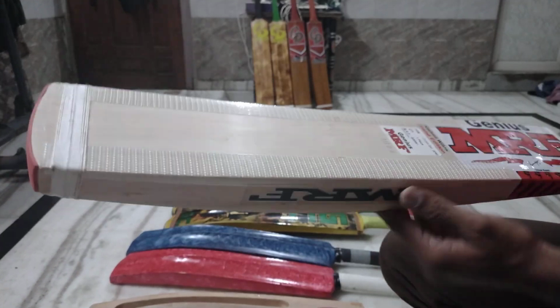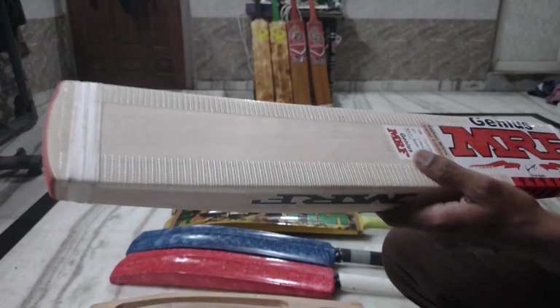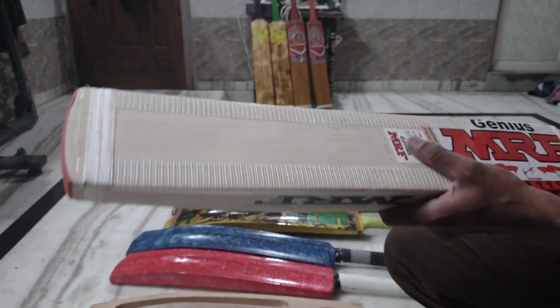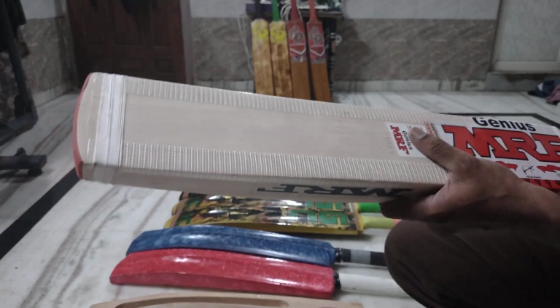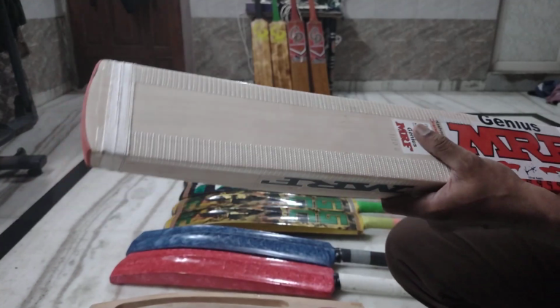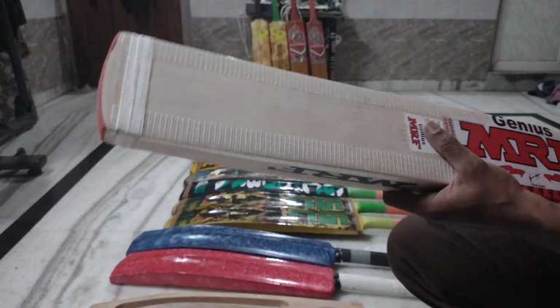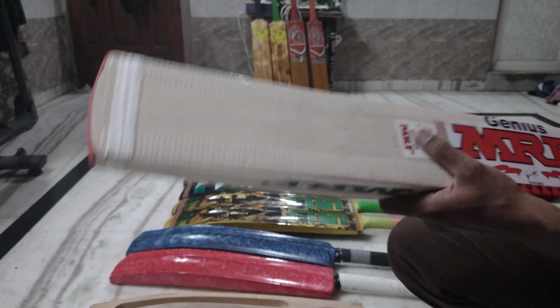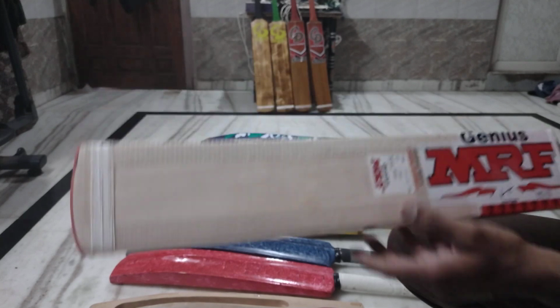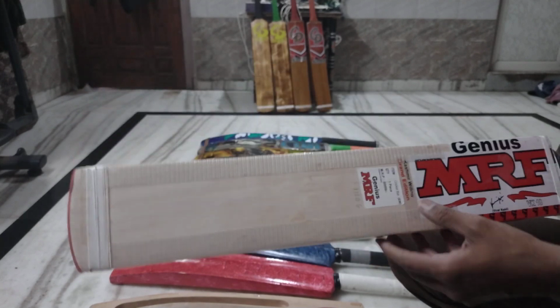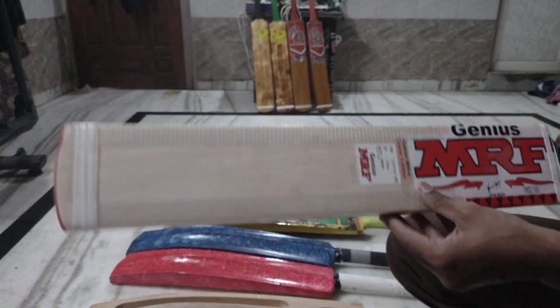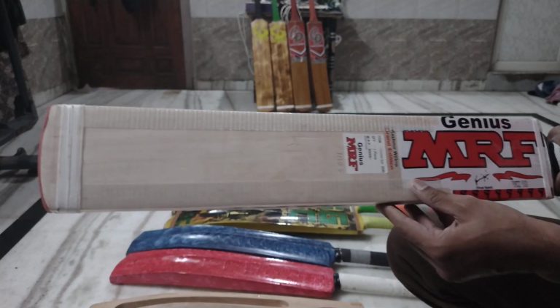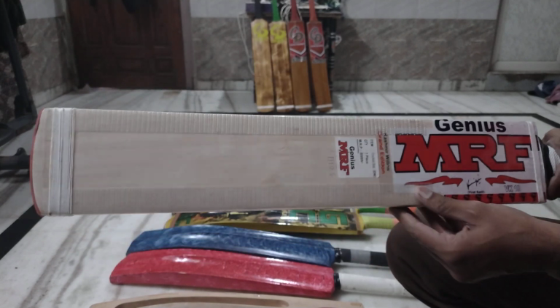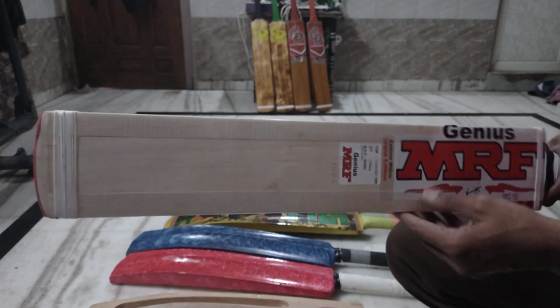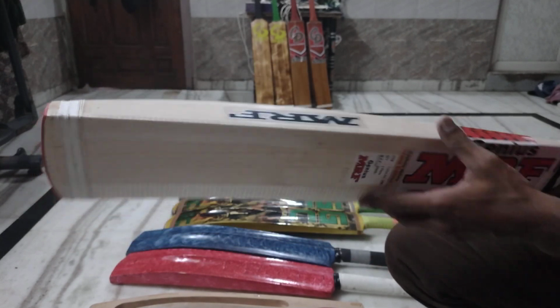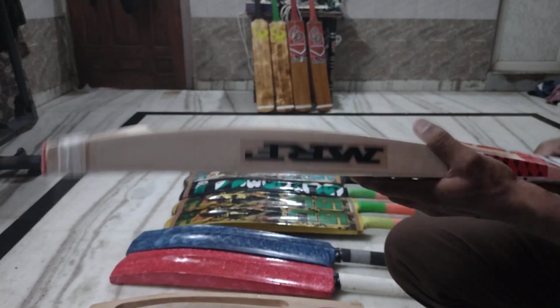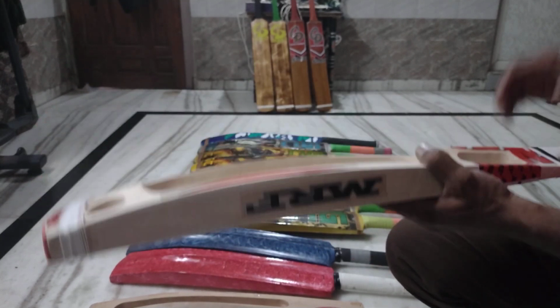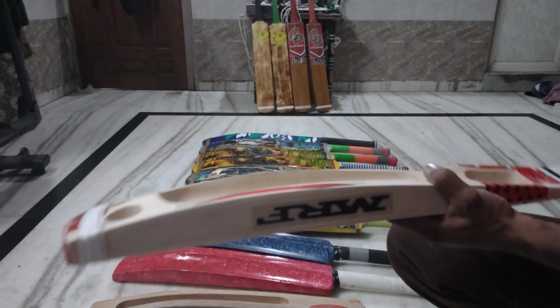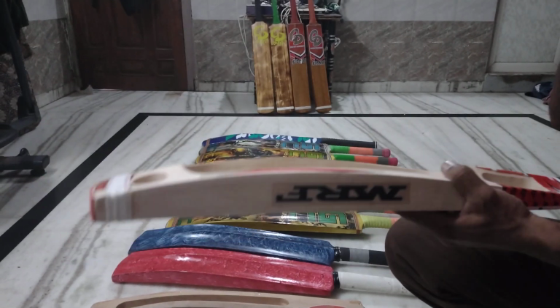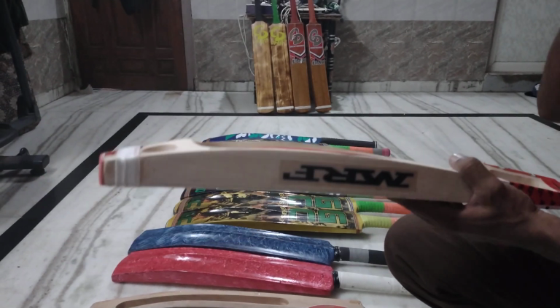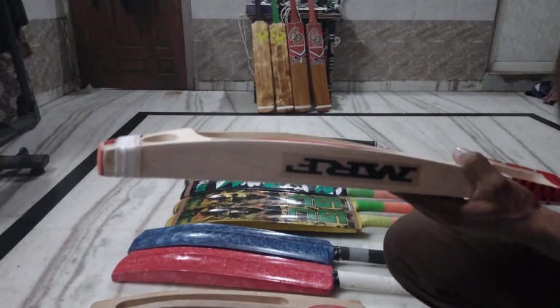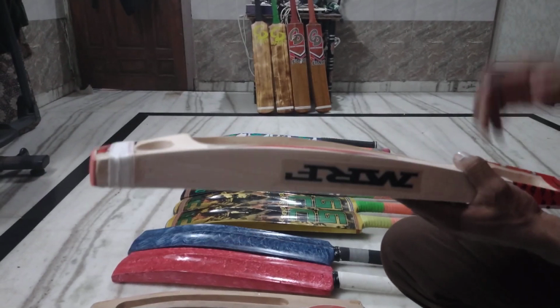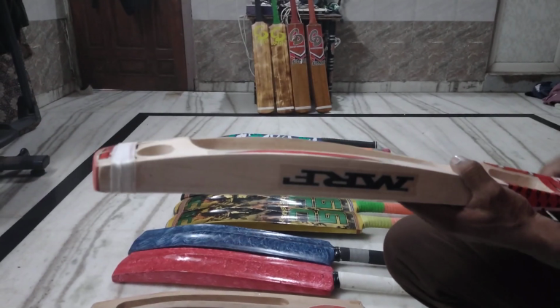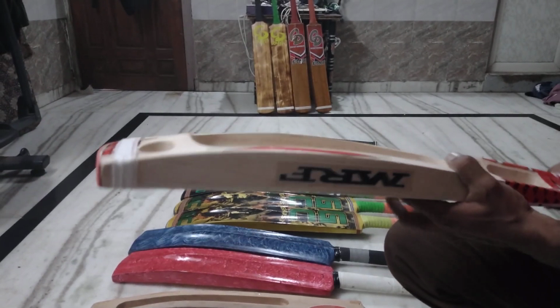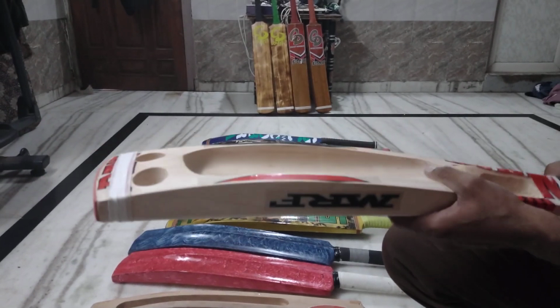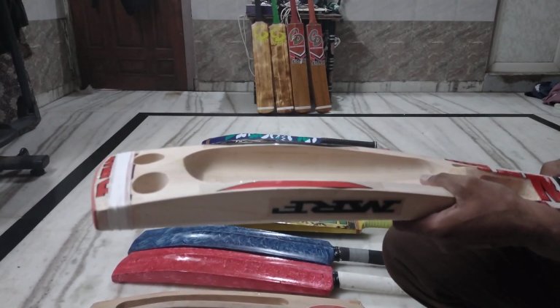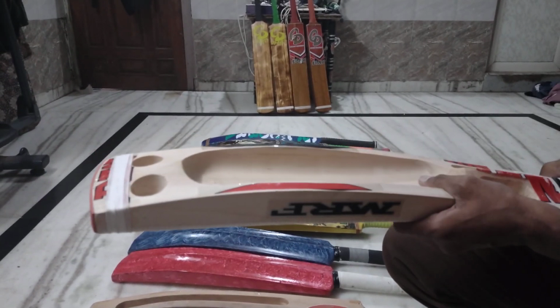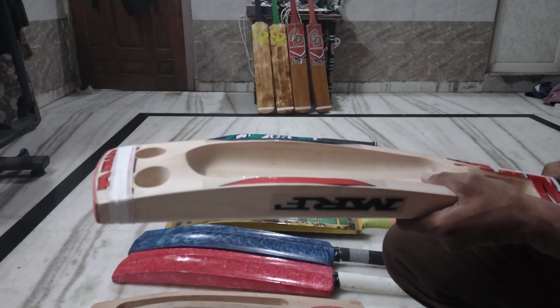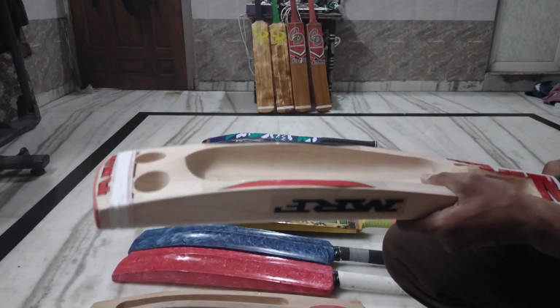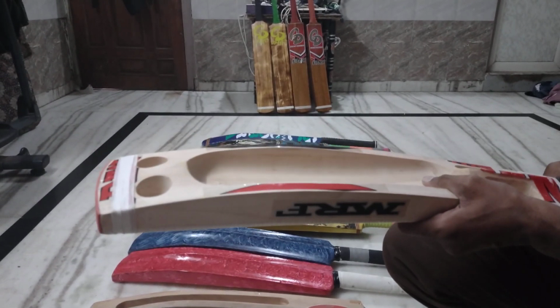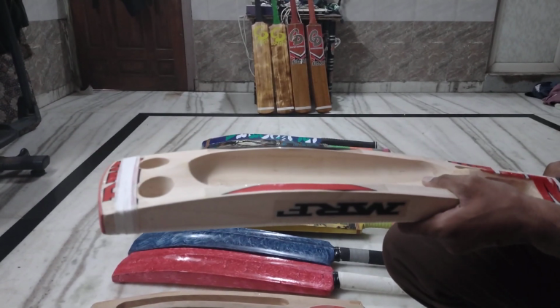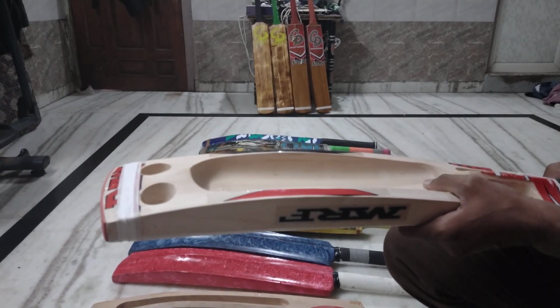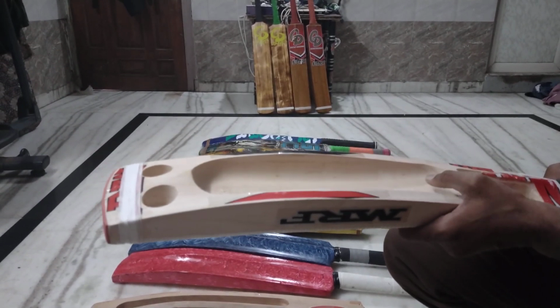Wood and blade included. If you want, you can buy this bat.